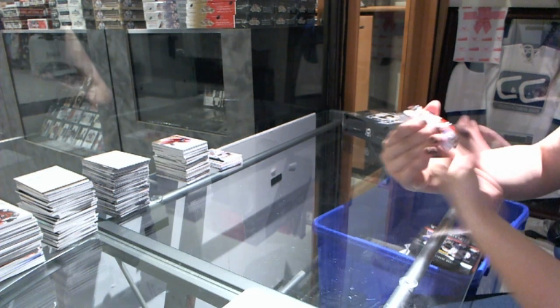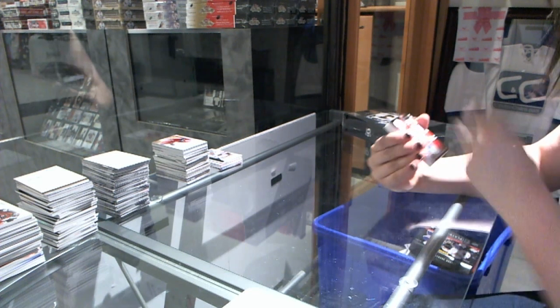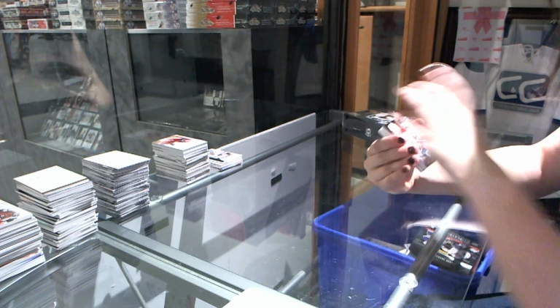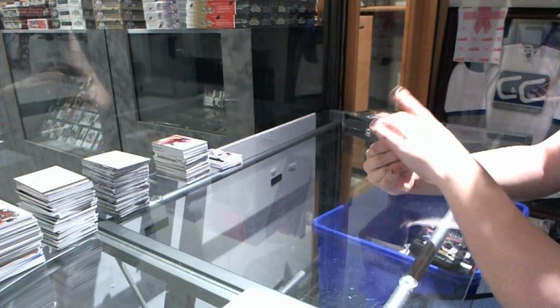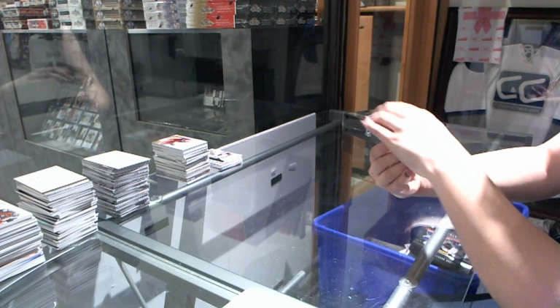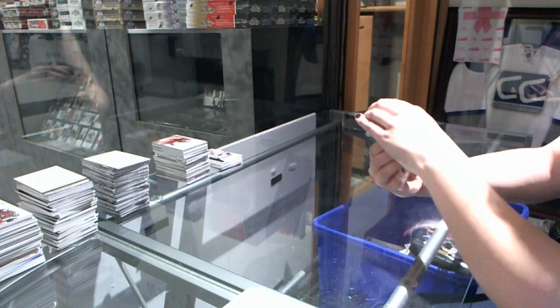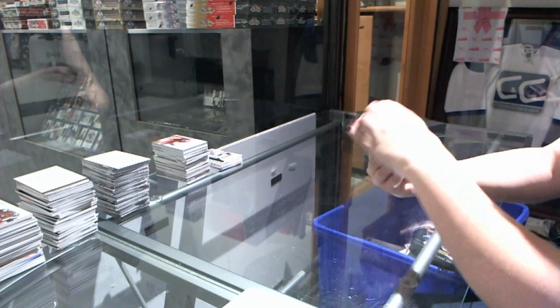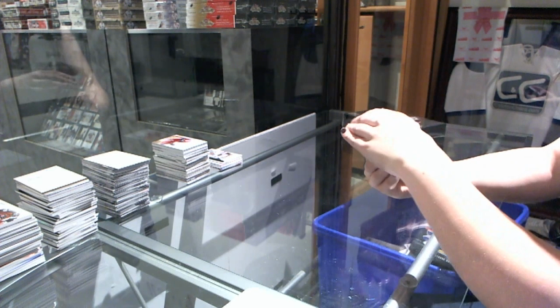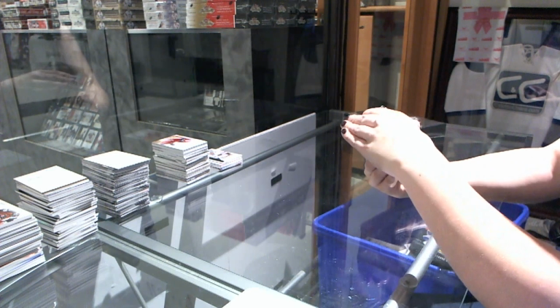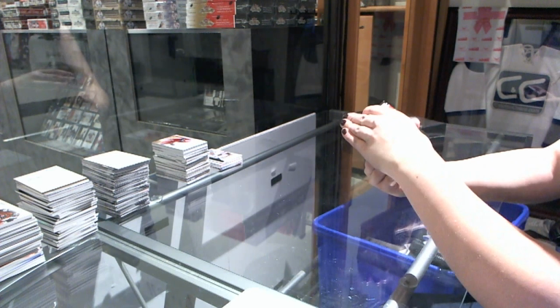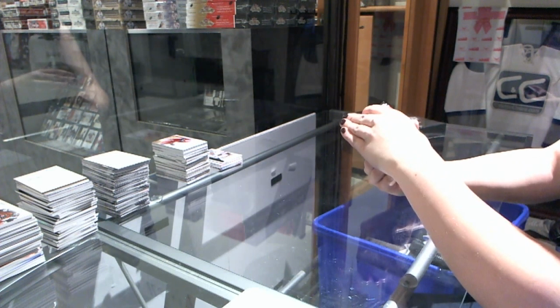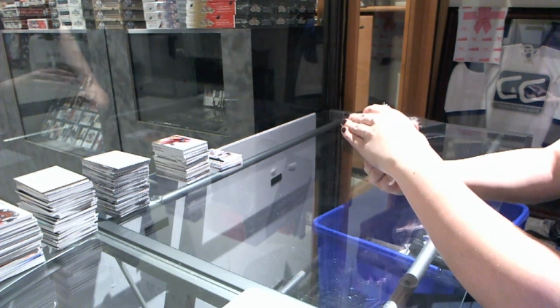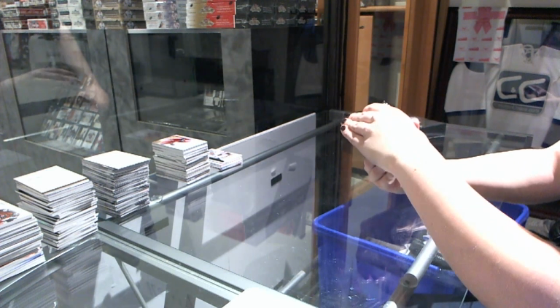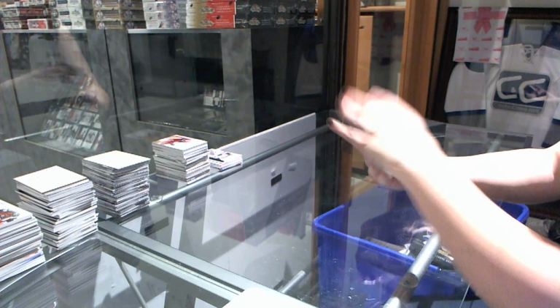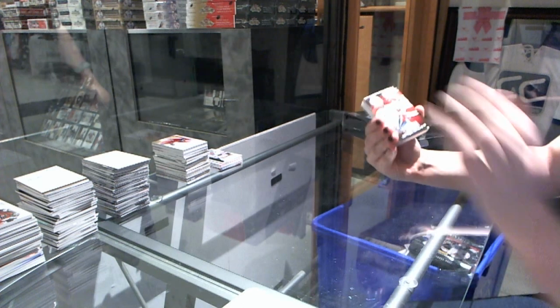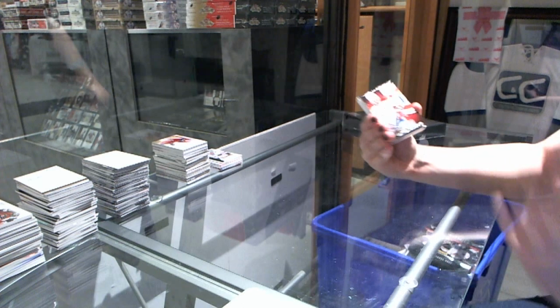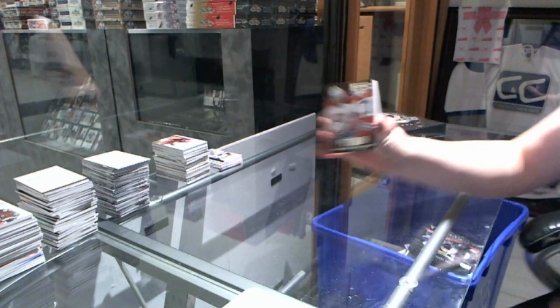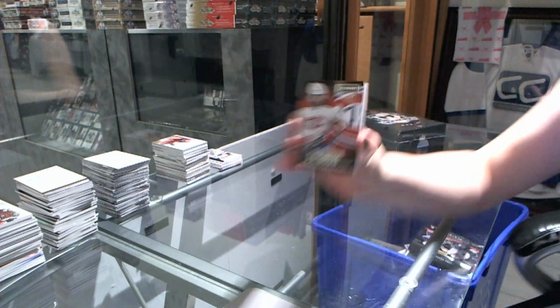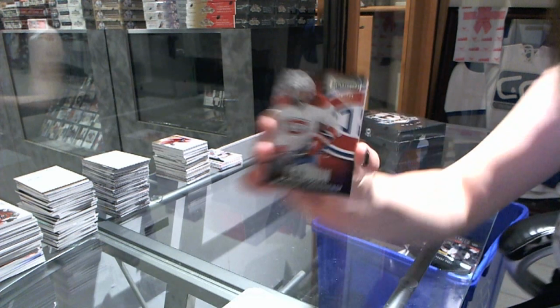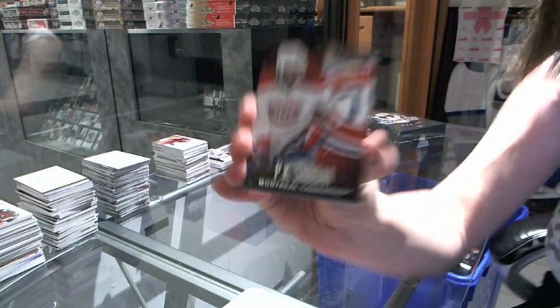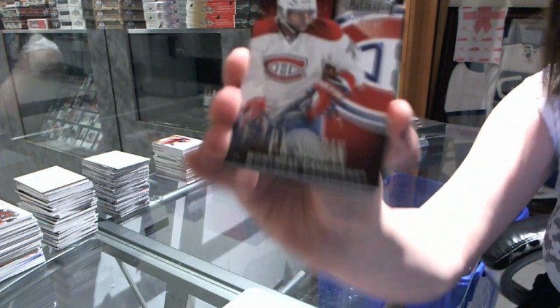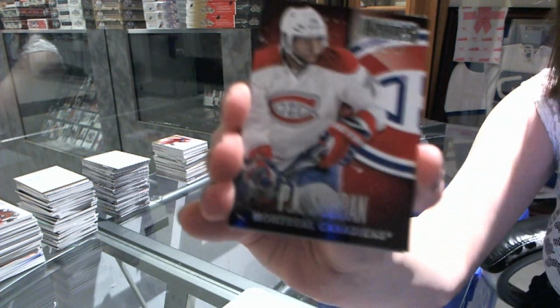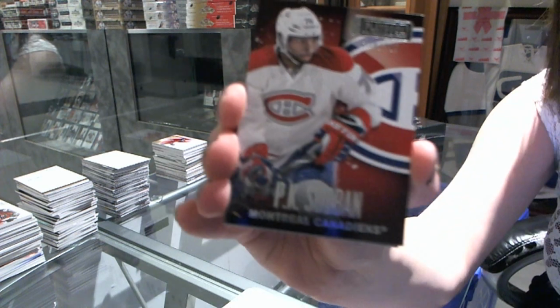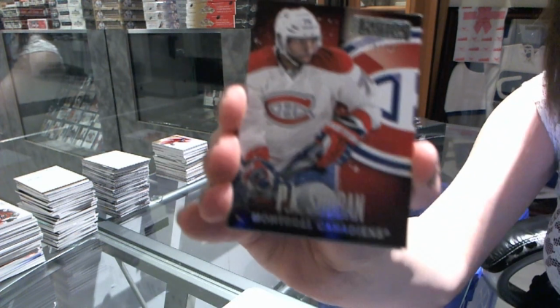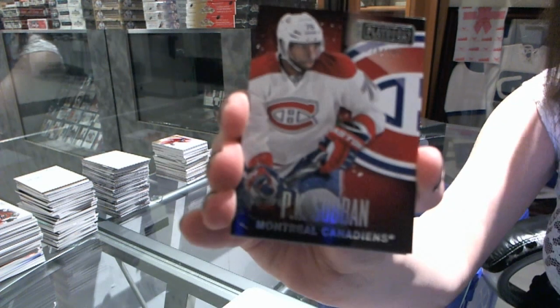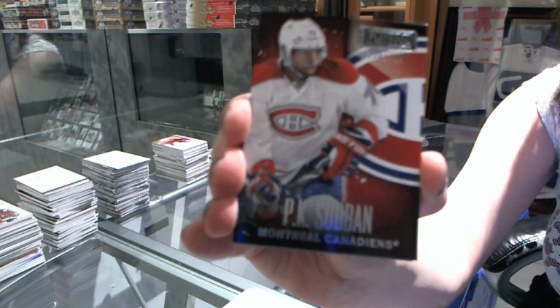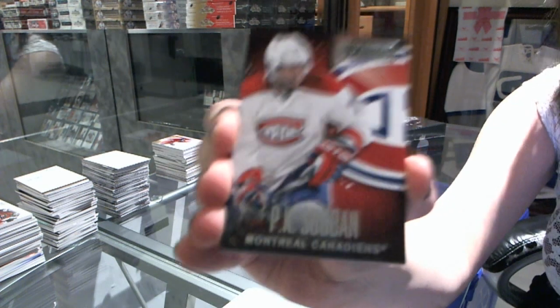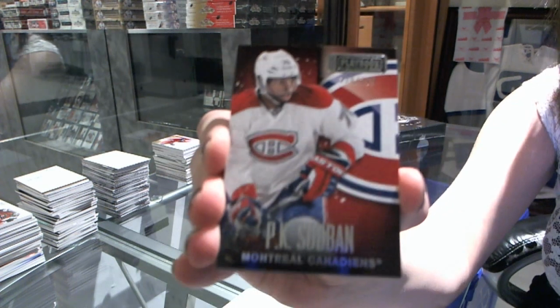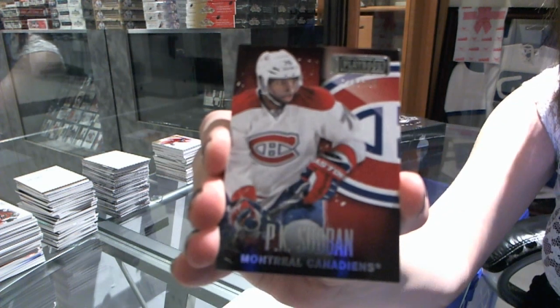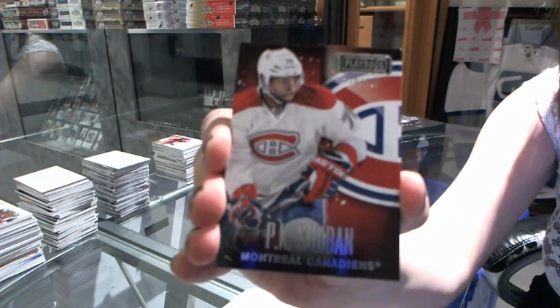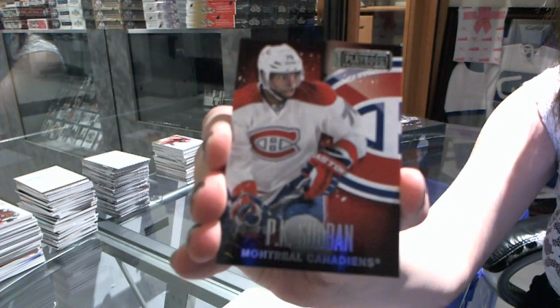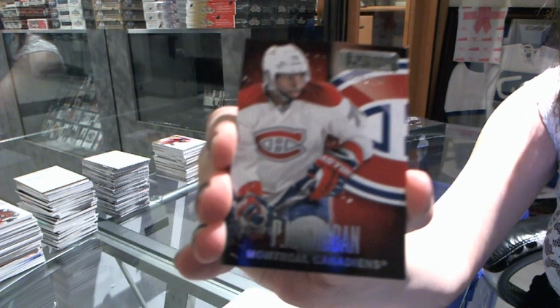We start off with a base card numbered to 249 for the Montreal Canadiens — P.K. Subban.